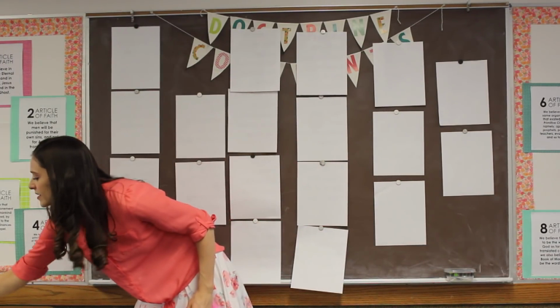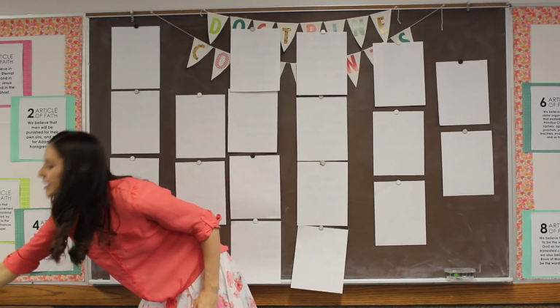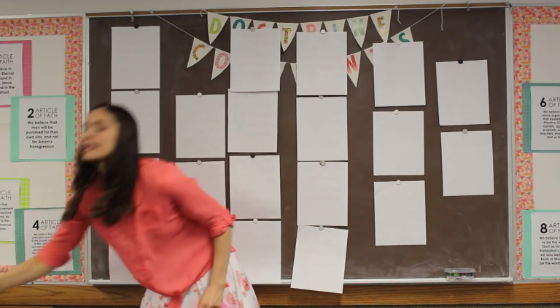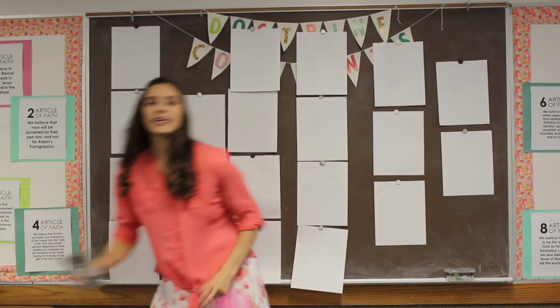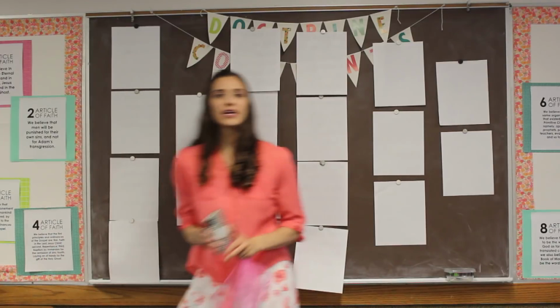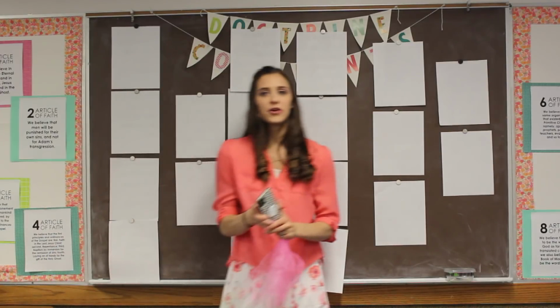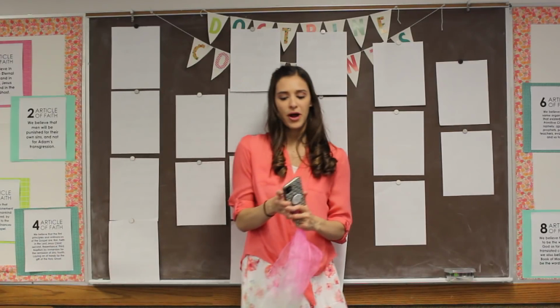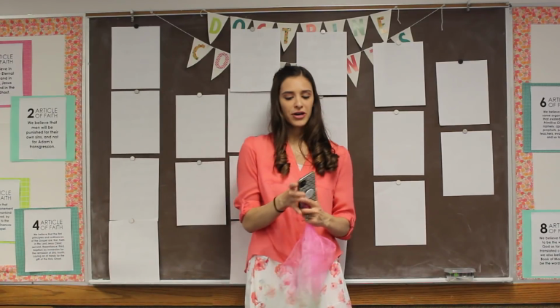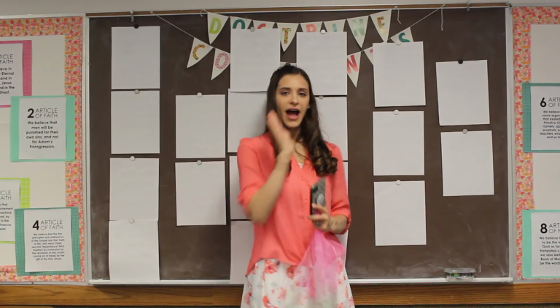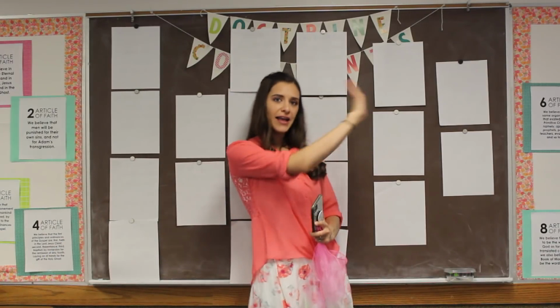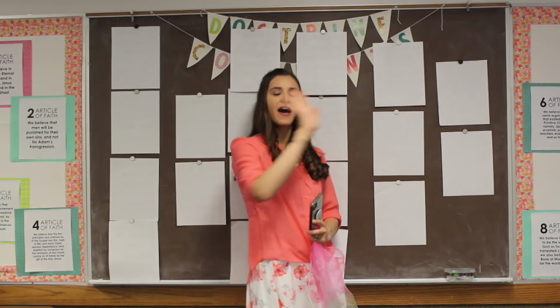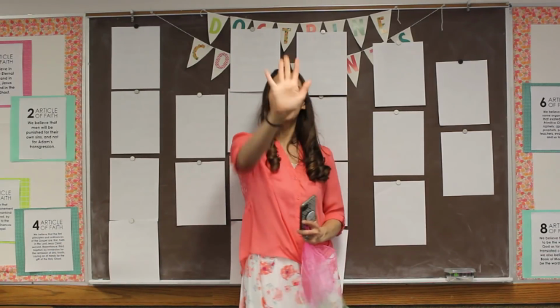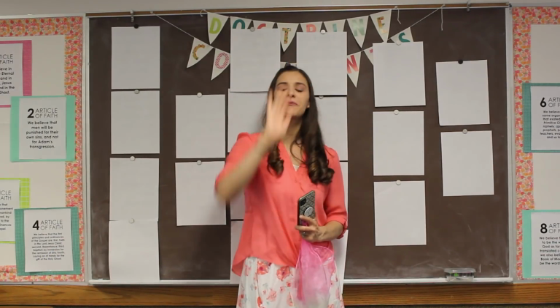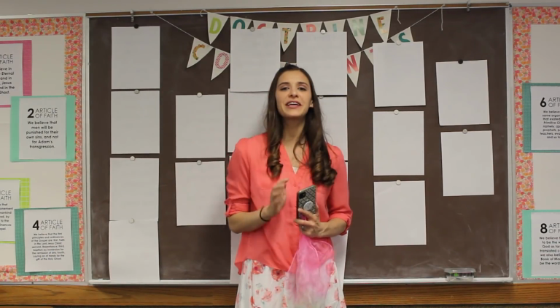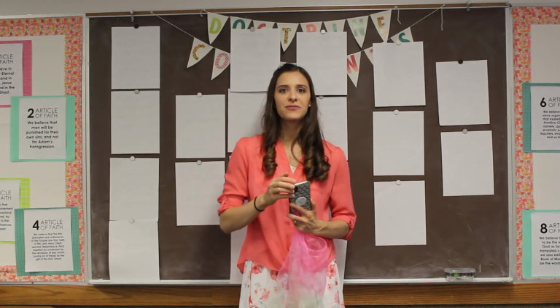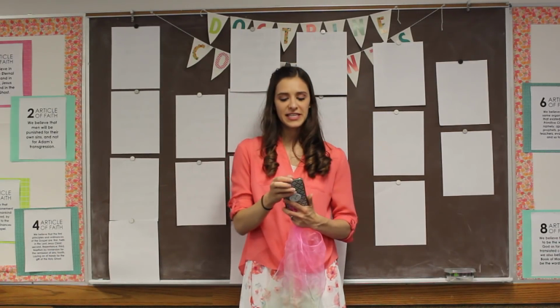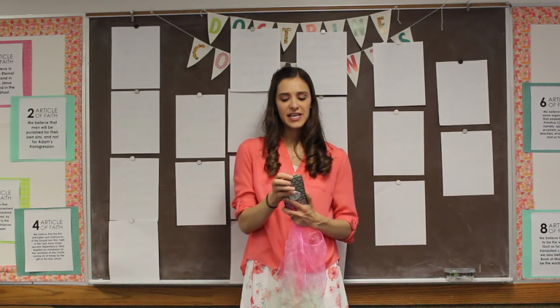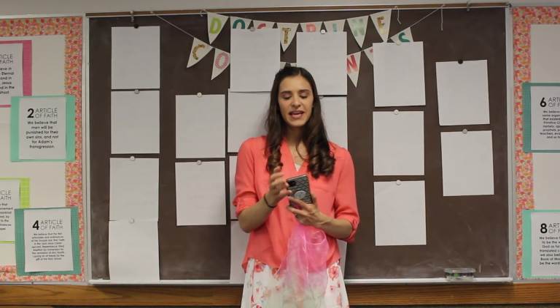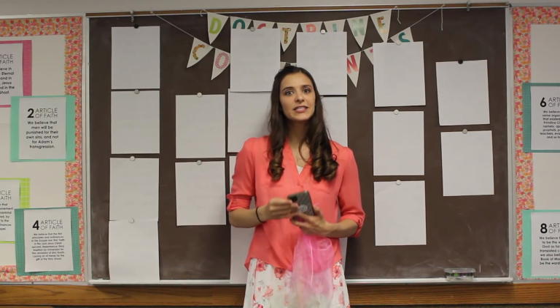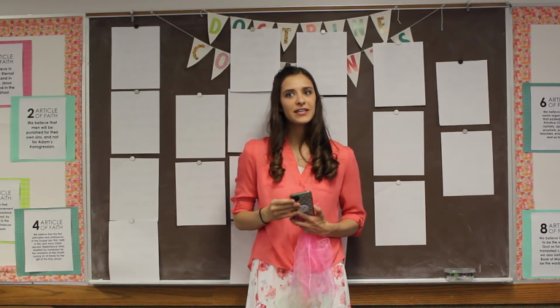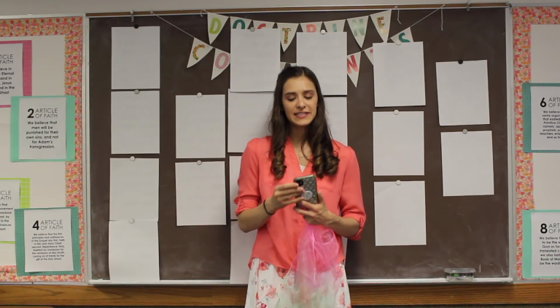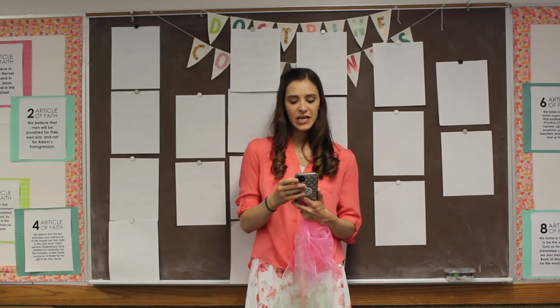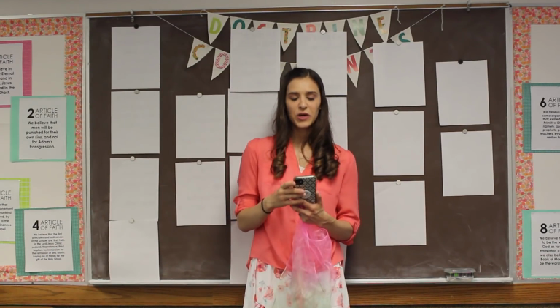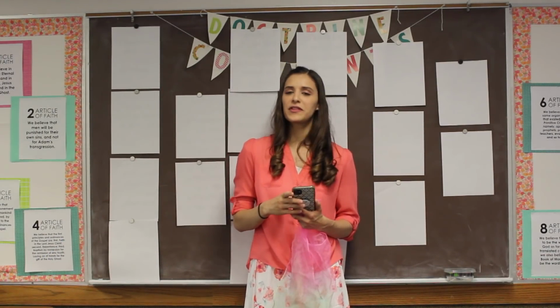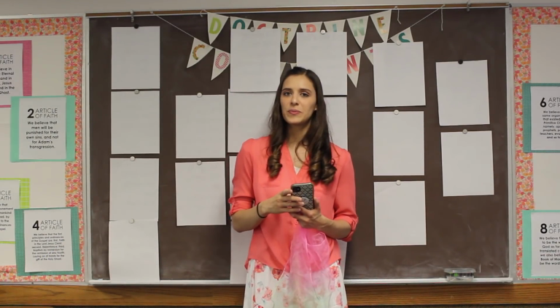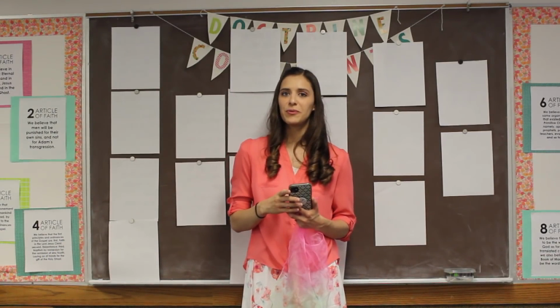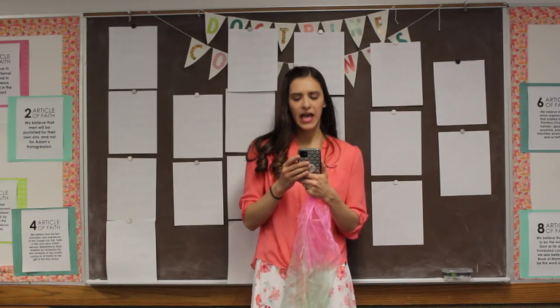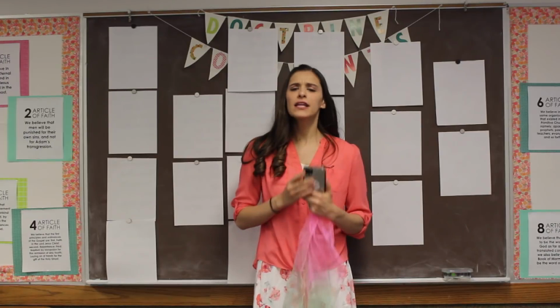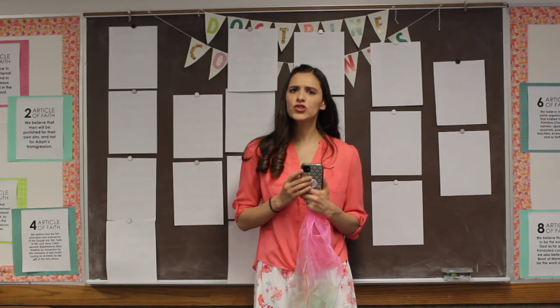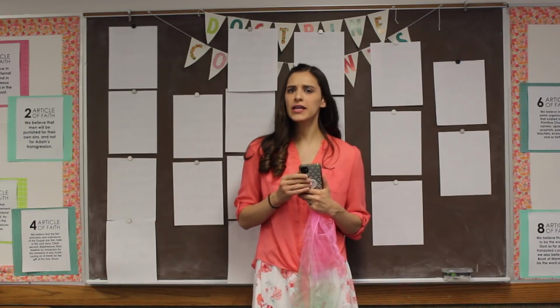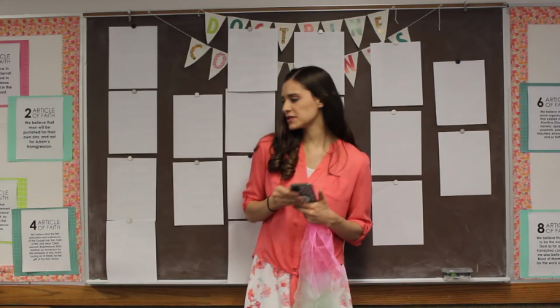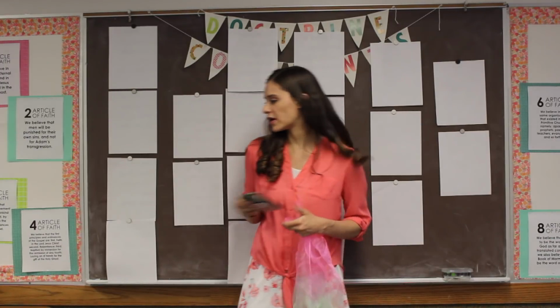Awesome! Give your partner a high five. Way to go, team. It's fun to sing and work with other people.